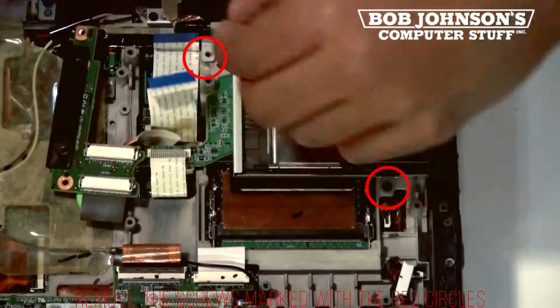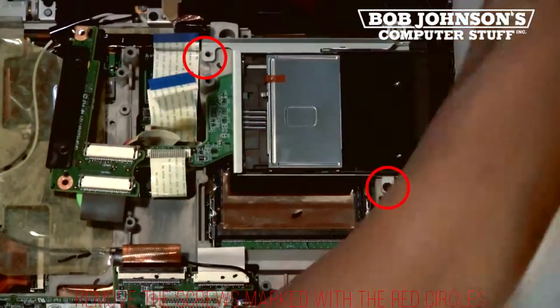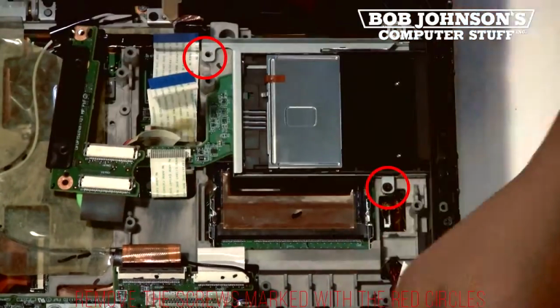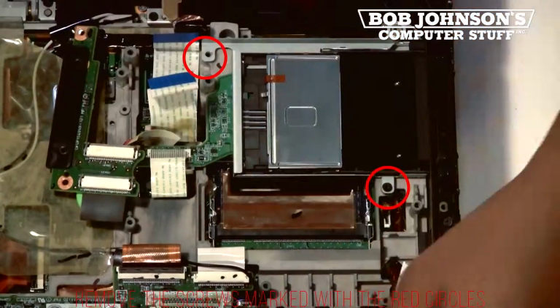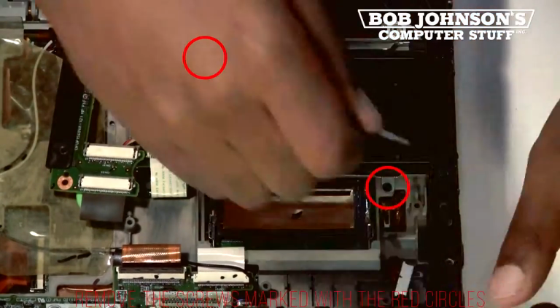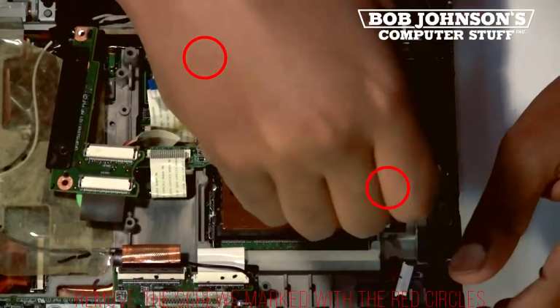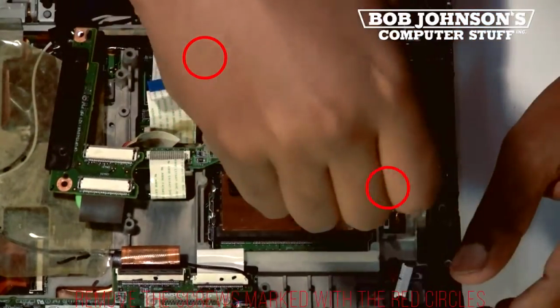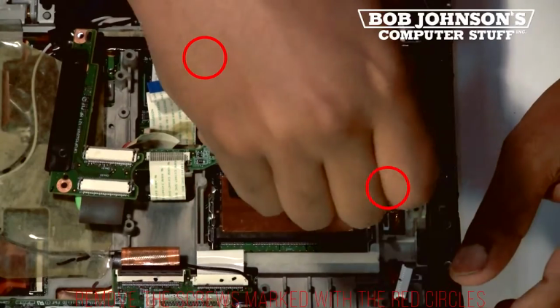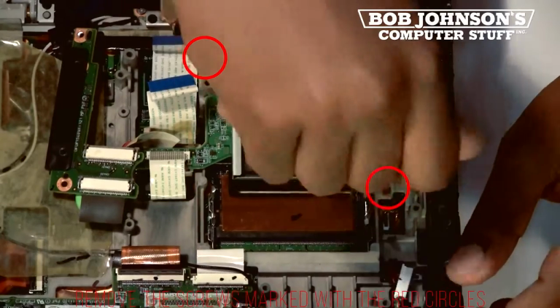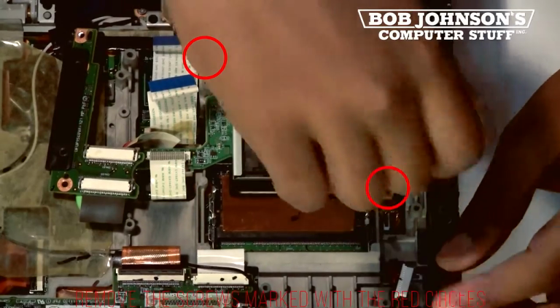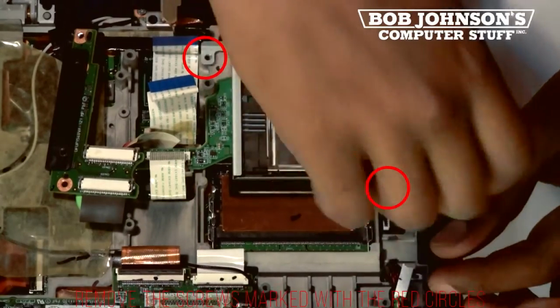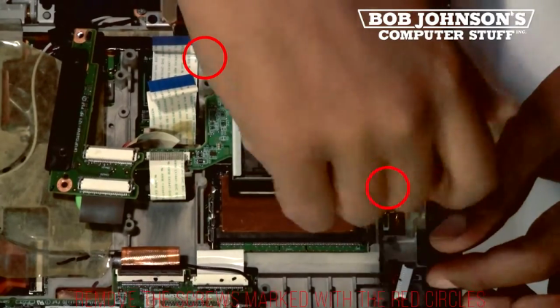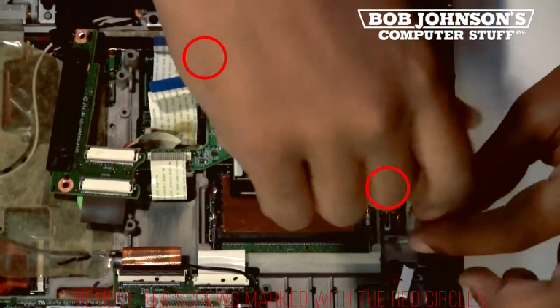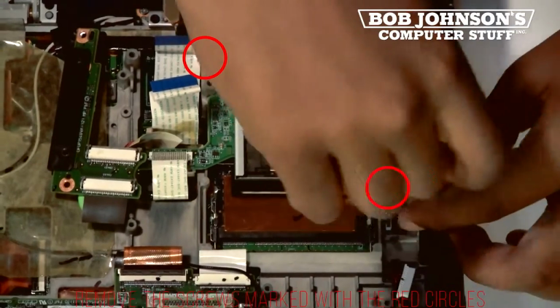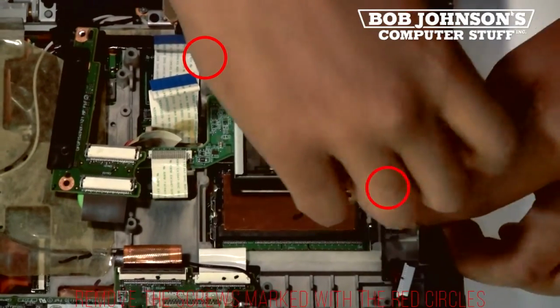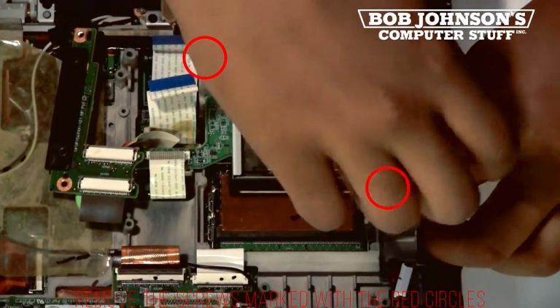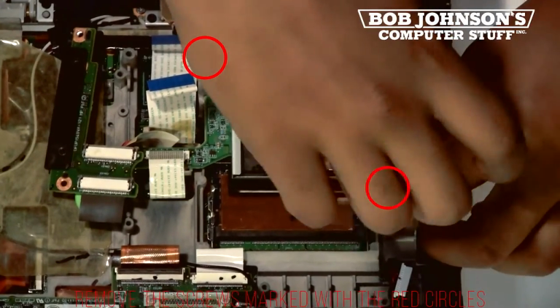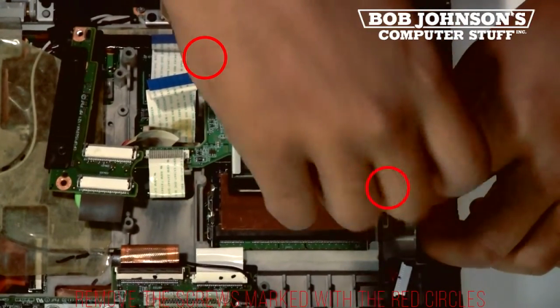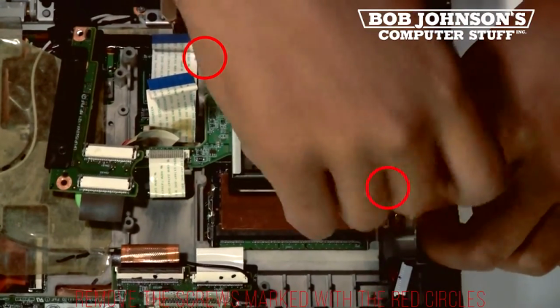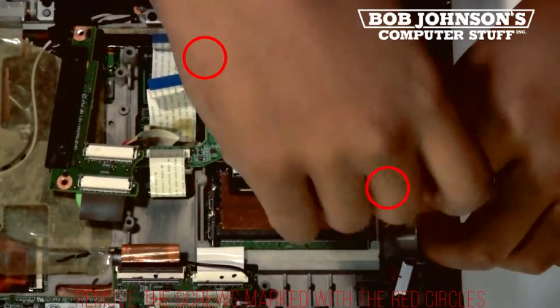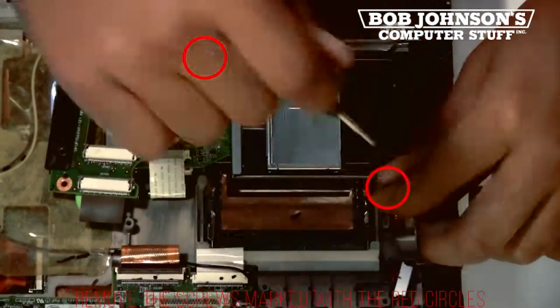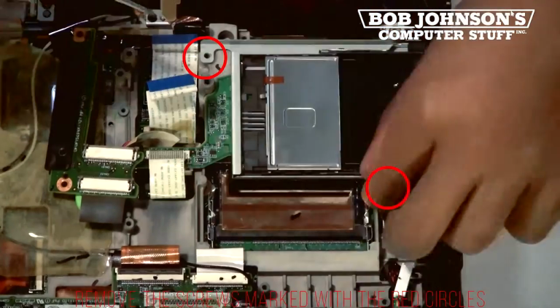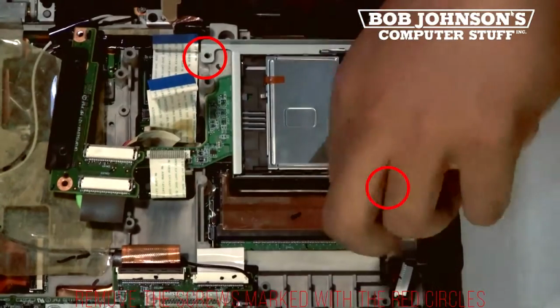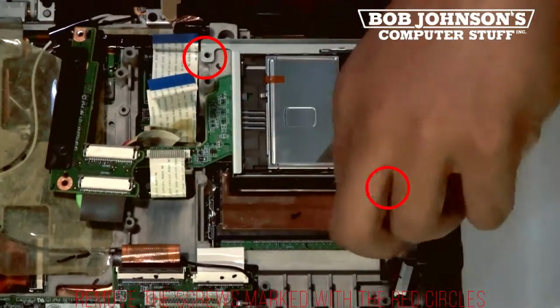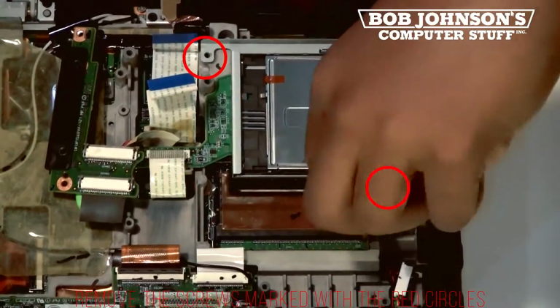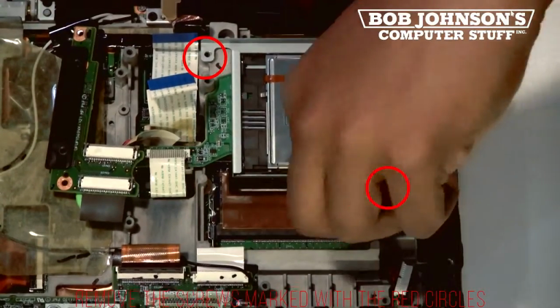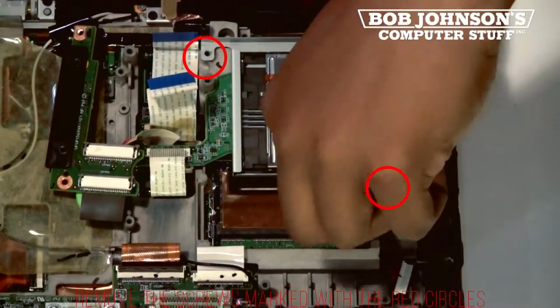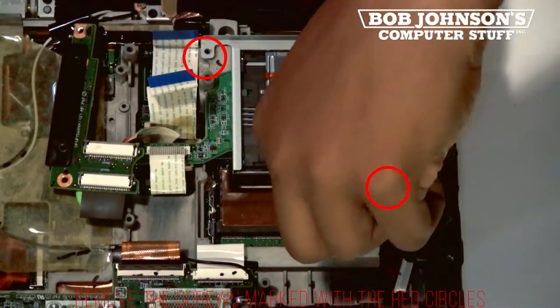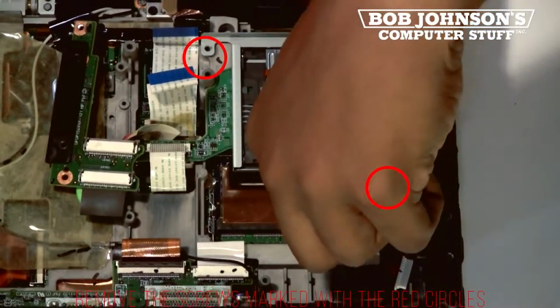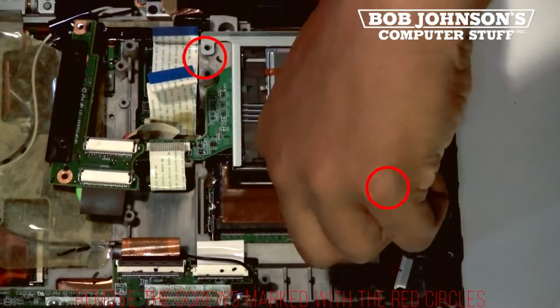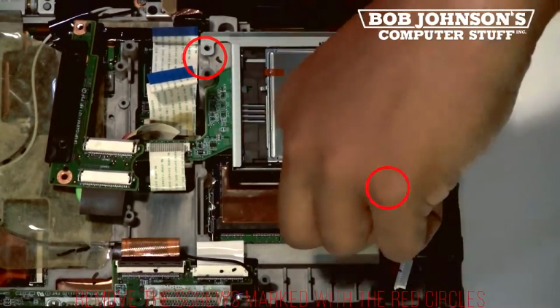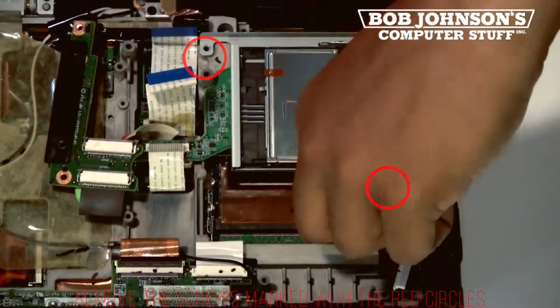There are two screws for the peripheral that need to be removed. The screws have been marked with red circles.